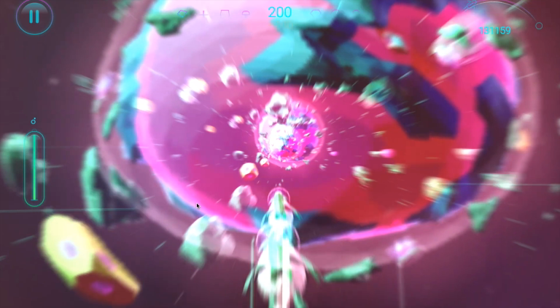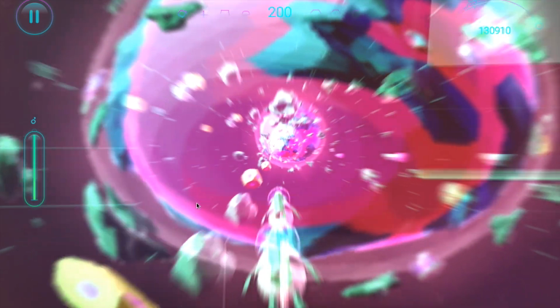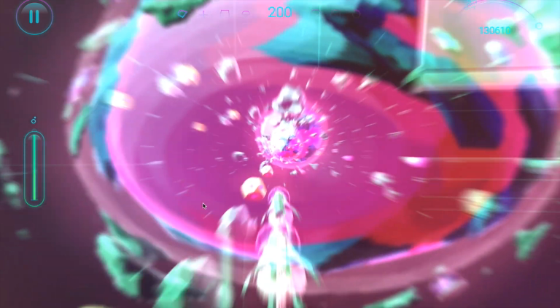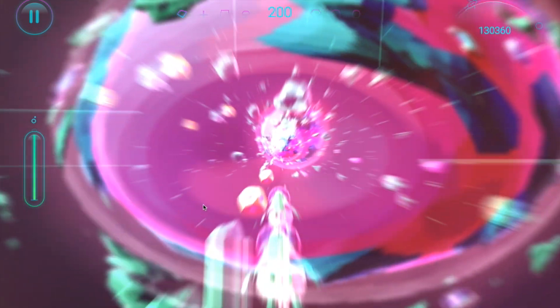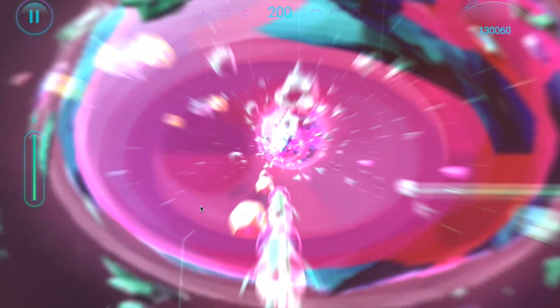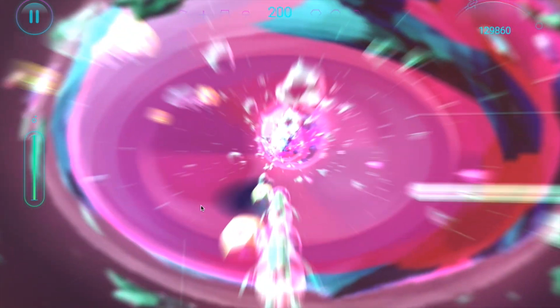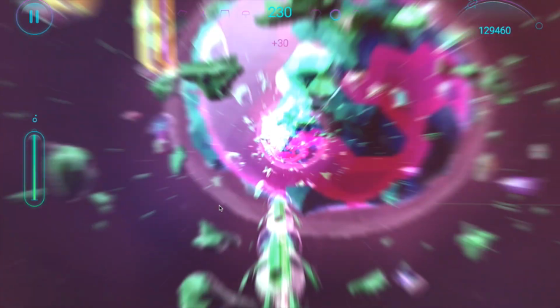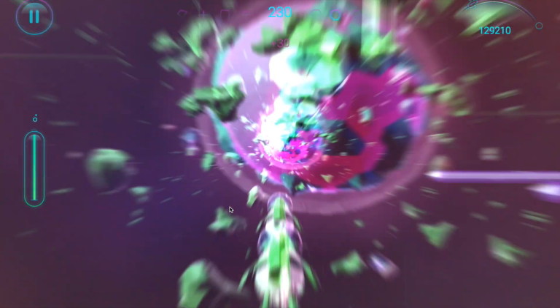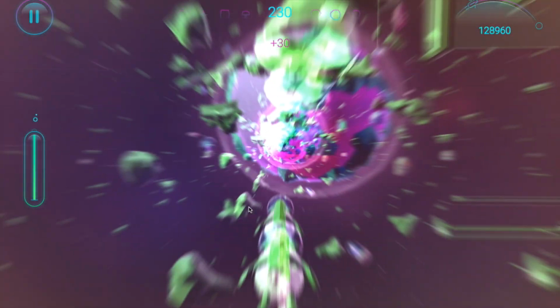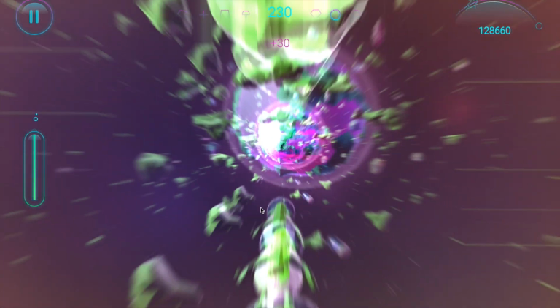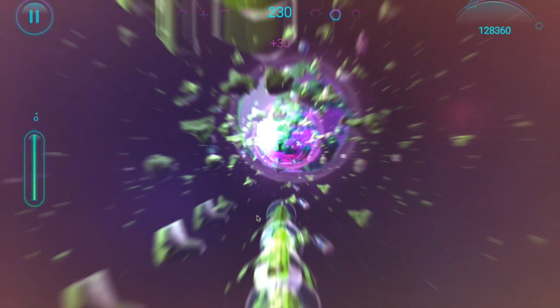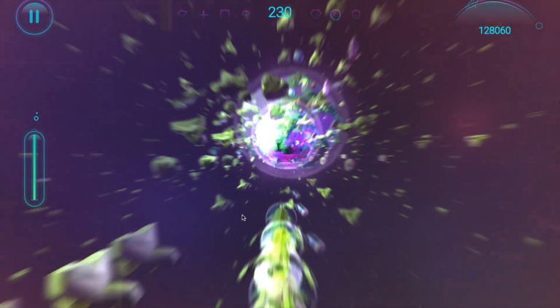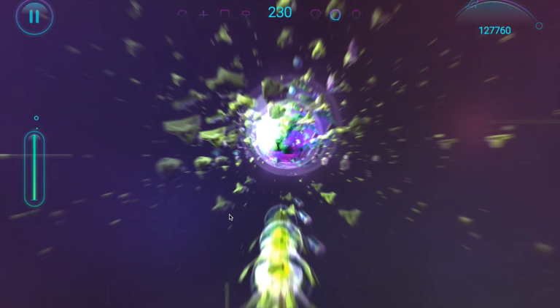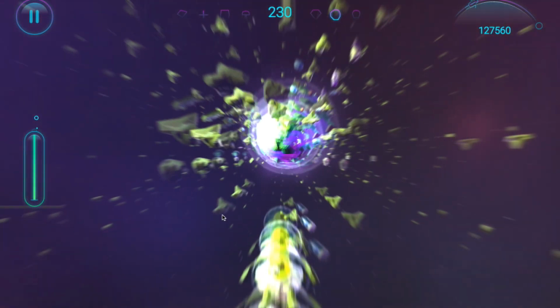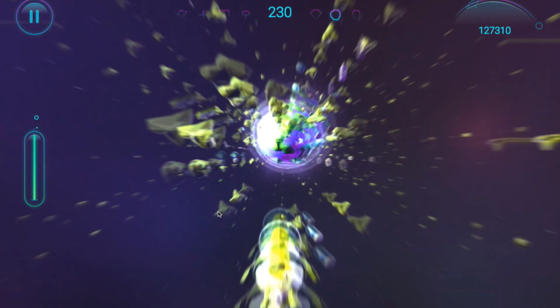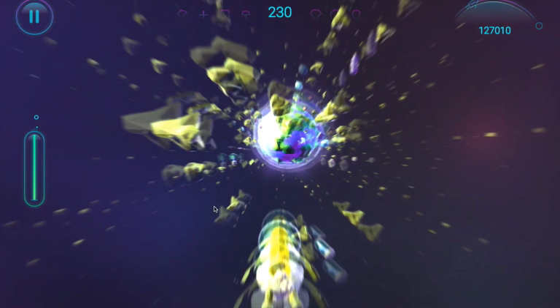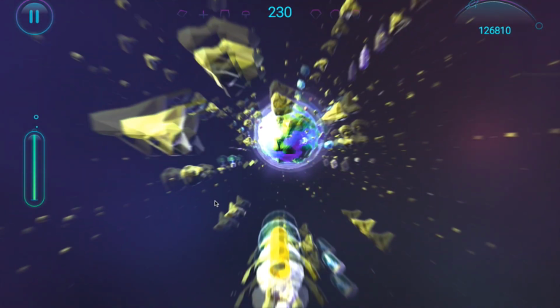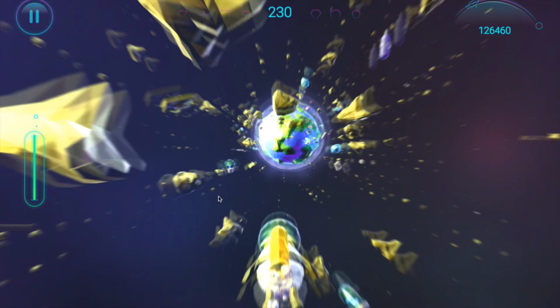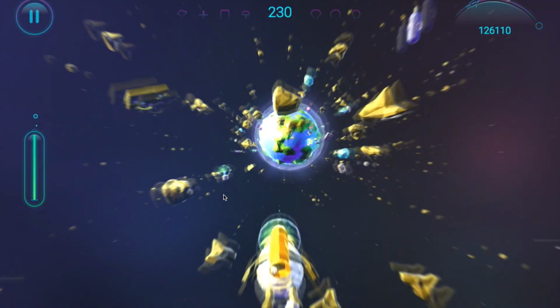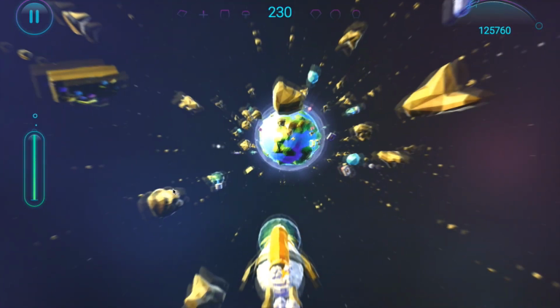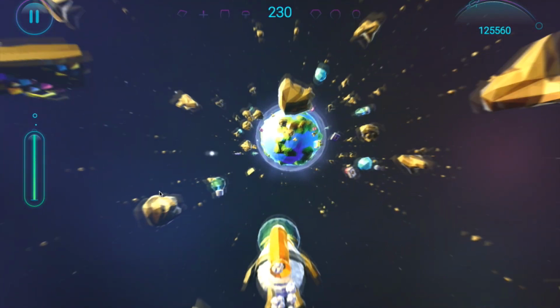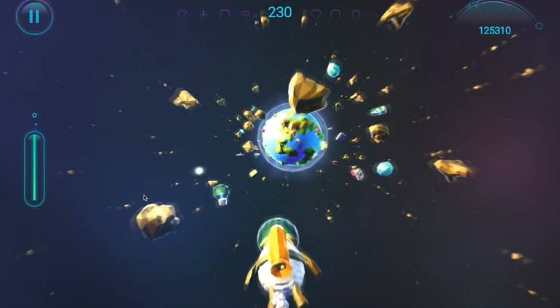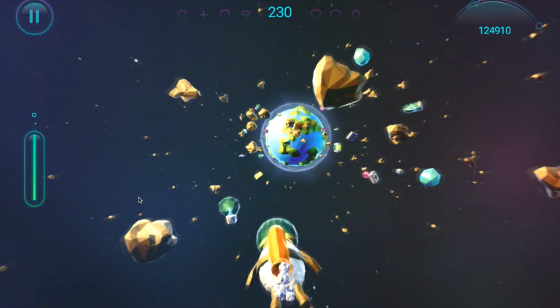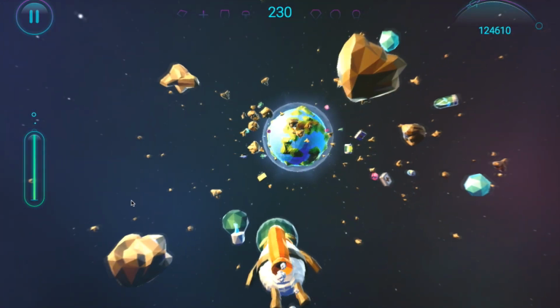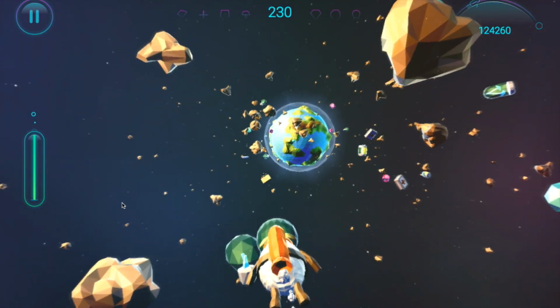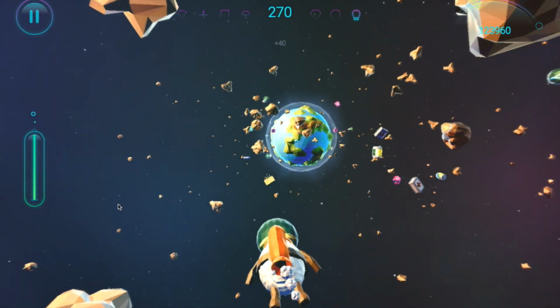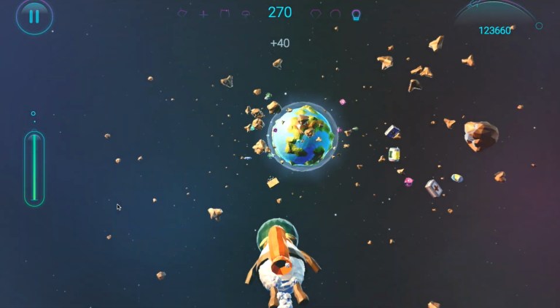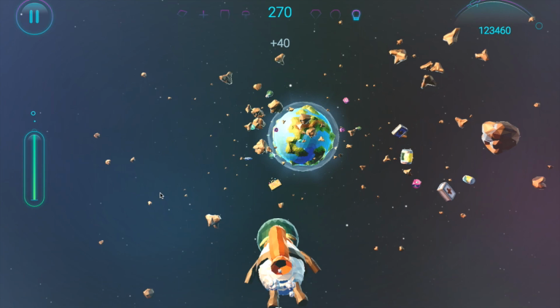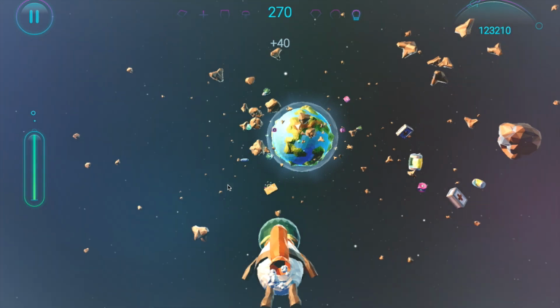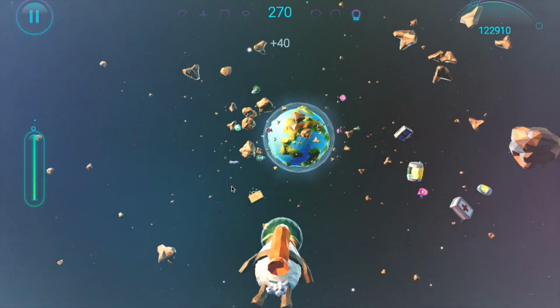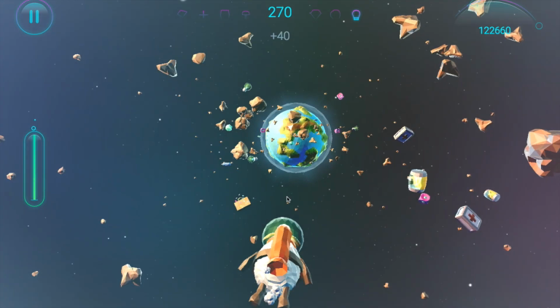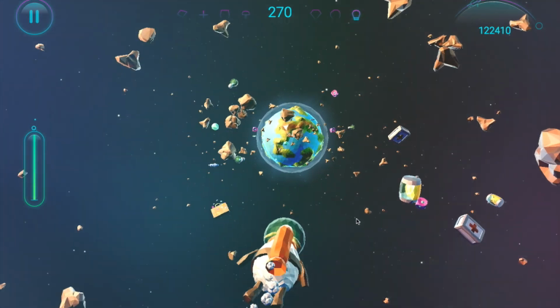You are actually a lamb flying in outer space, surfing through asteroids! It's great!